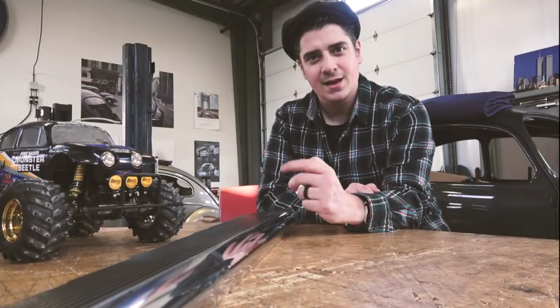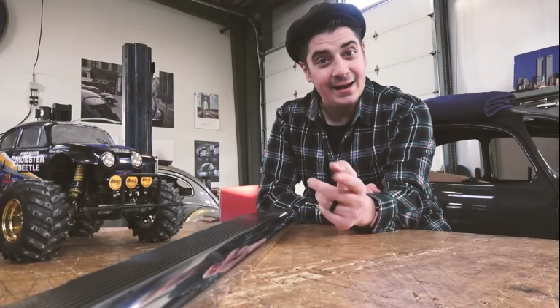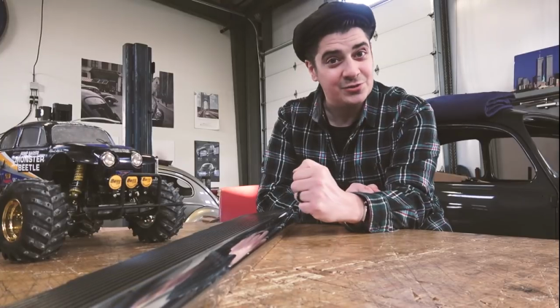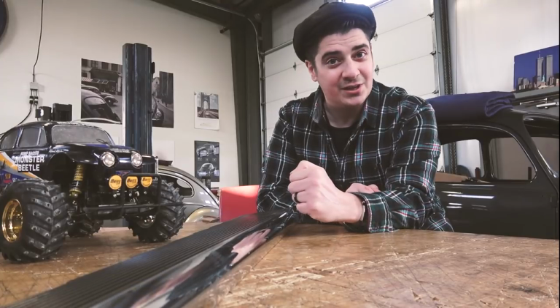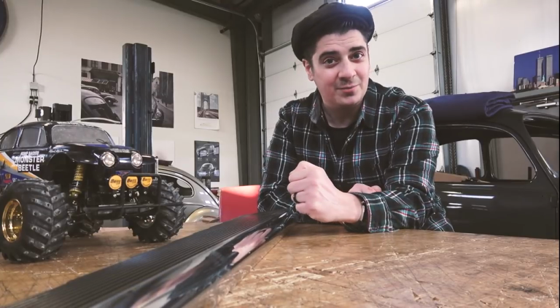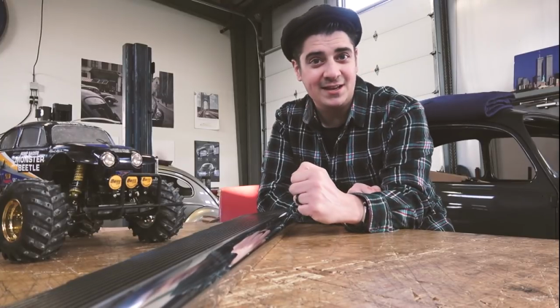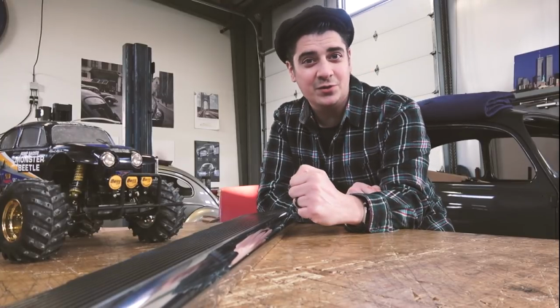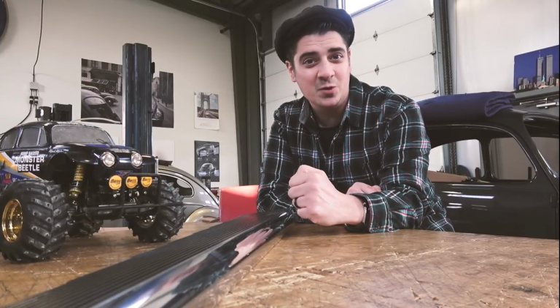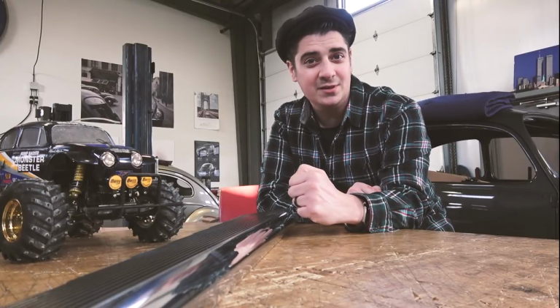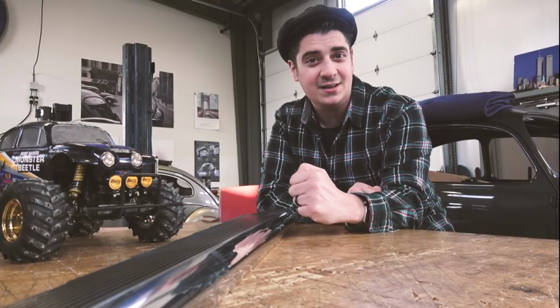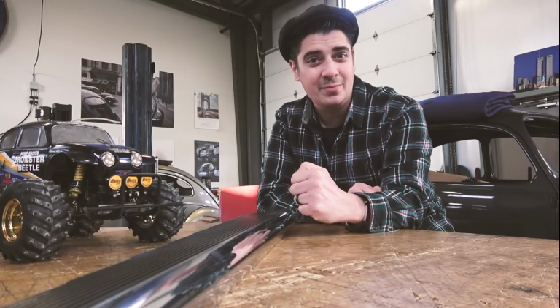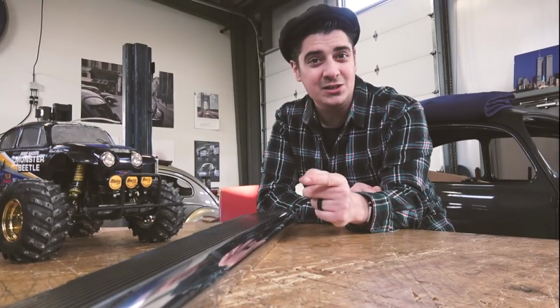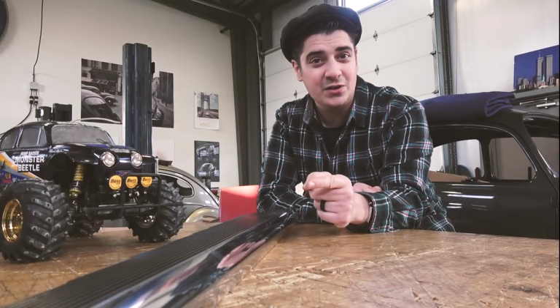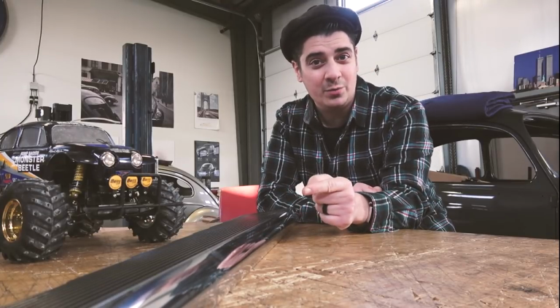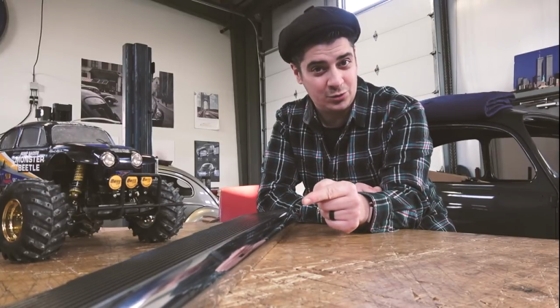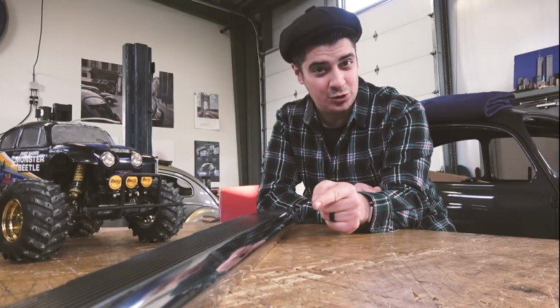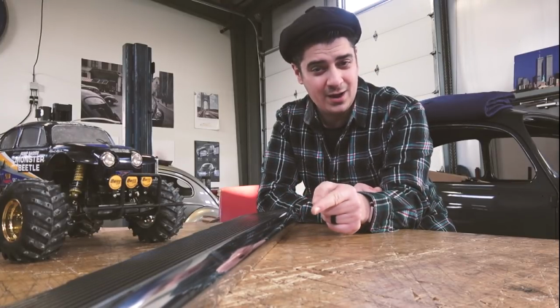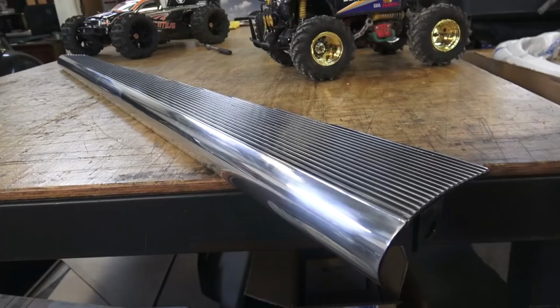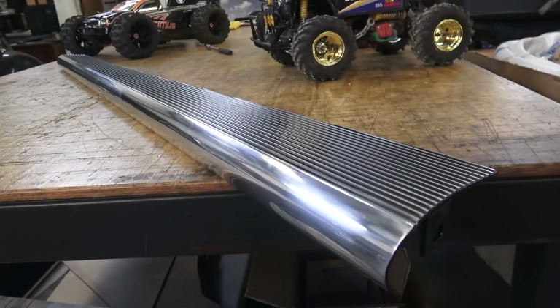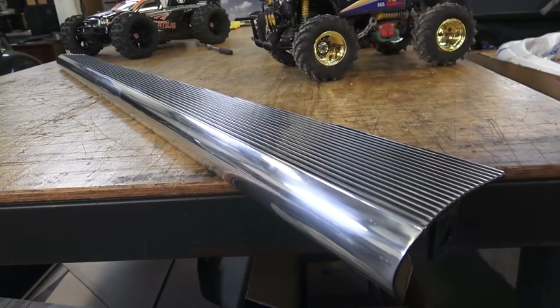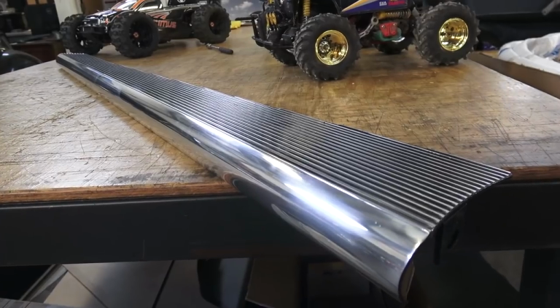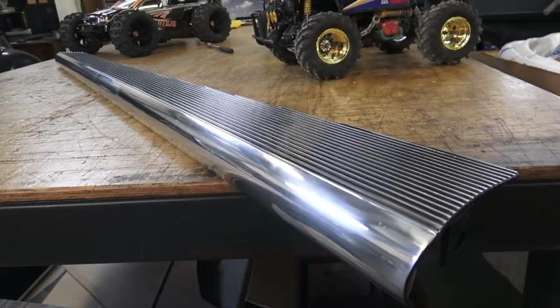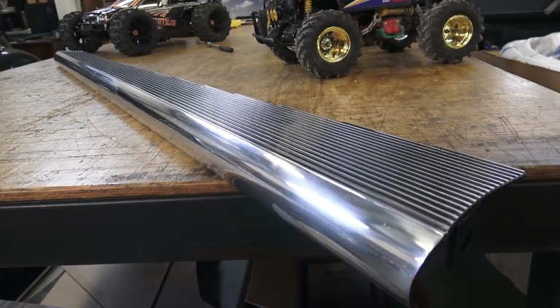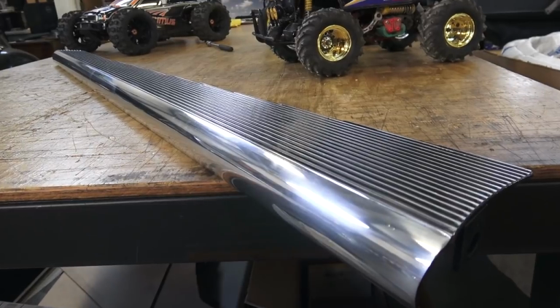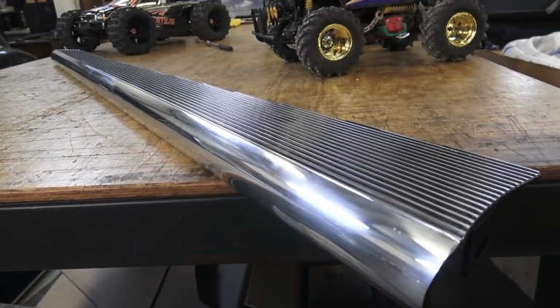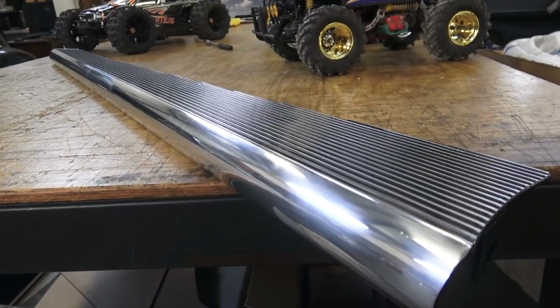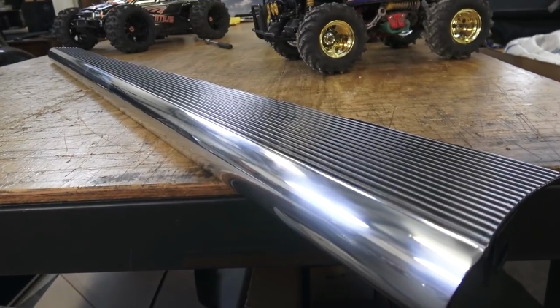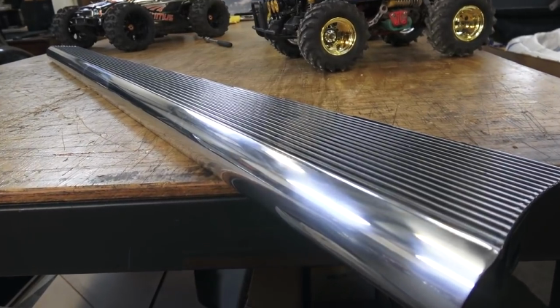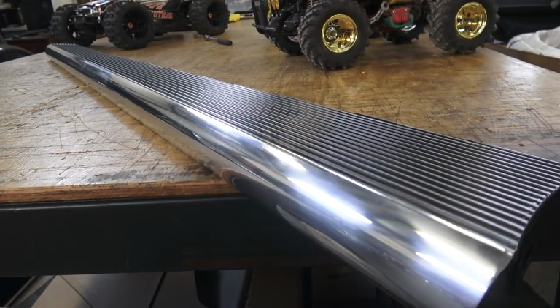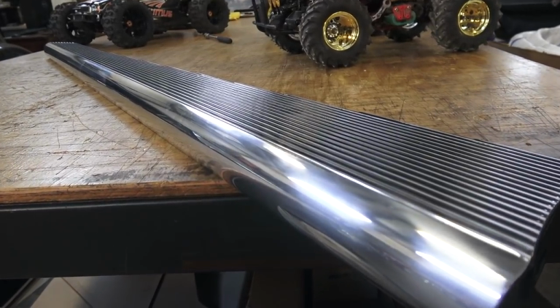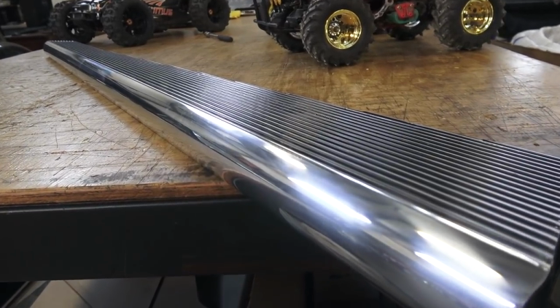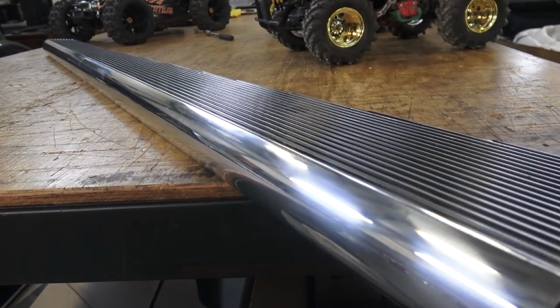Hey guys, Chris again from ClassicVWBugs.com. In this video I want to talk to you about billet aluminum running boards.